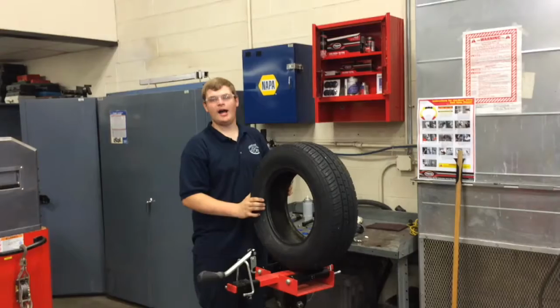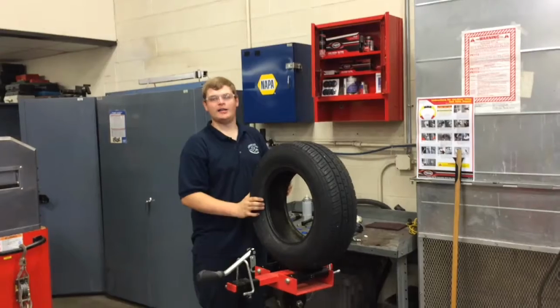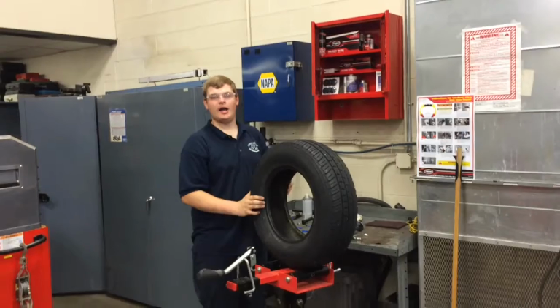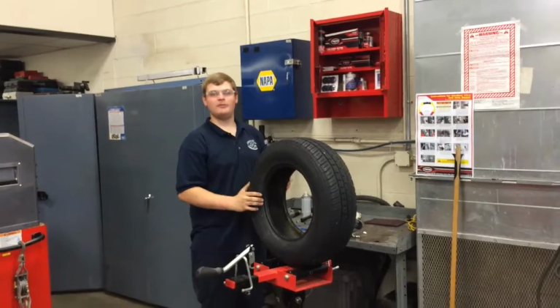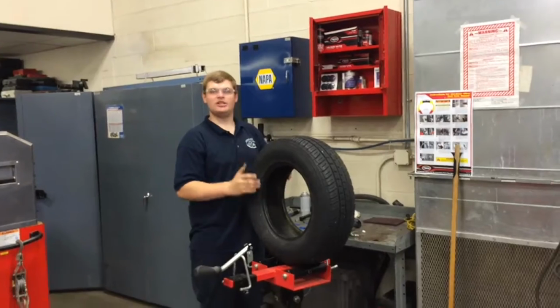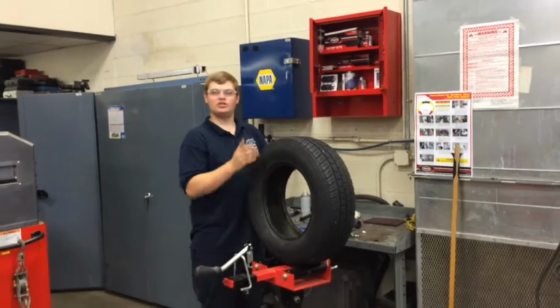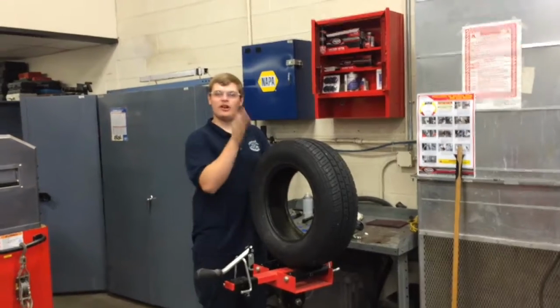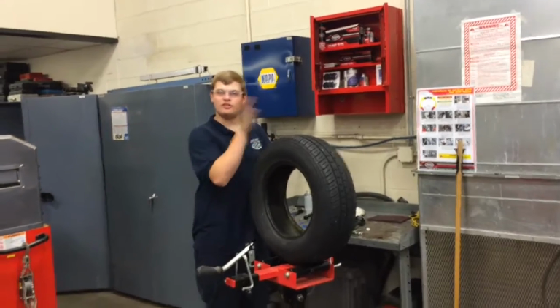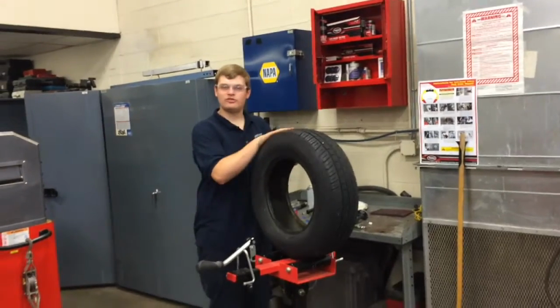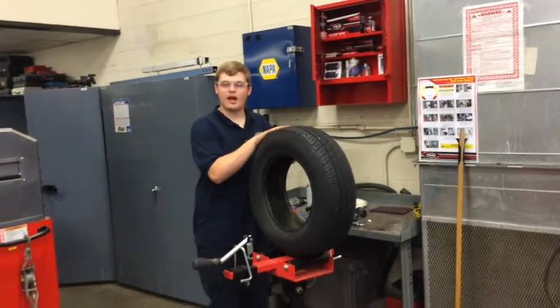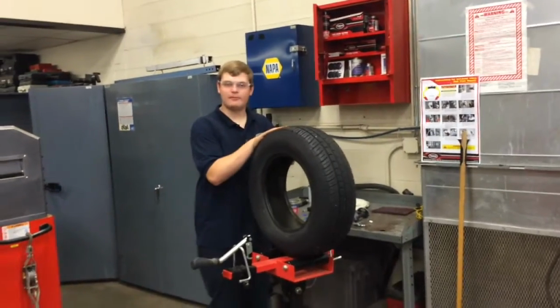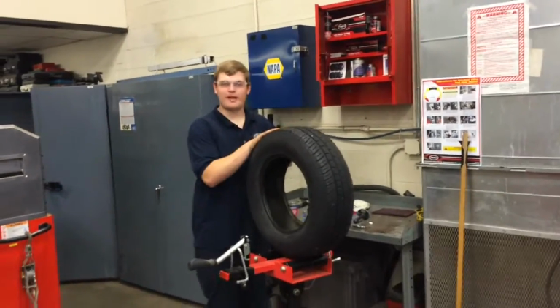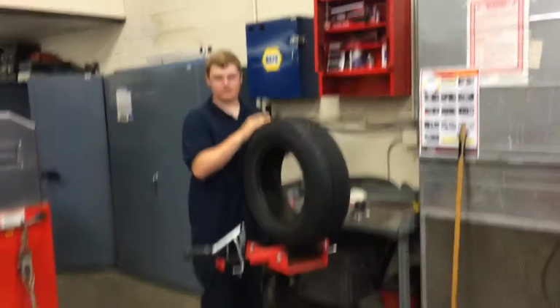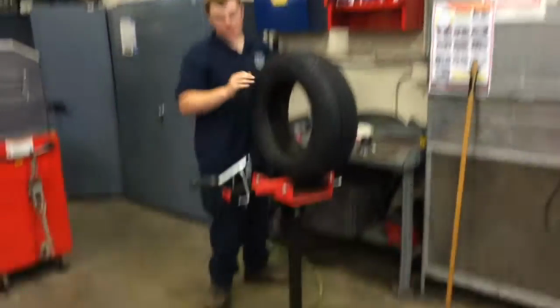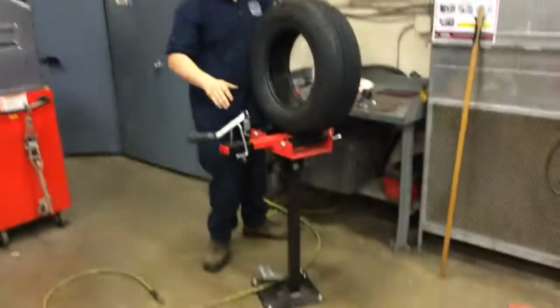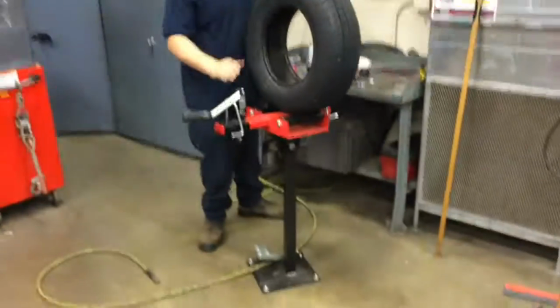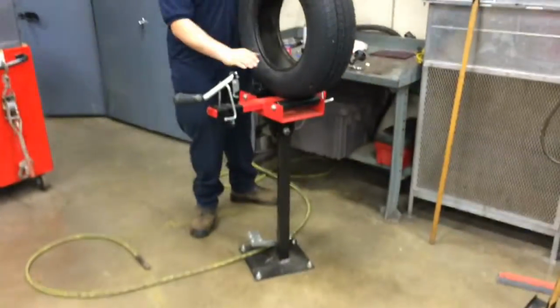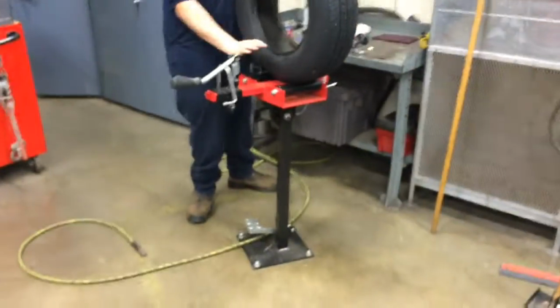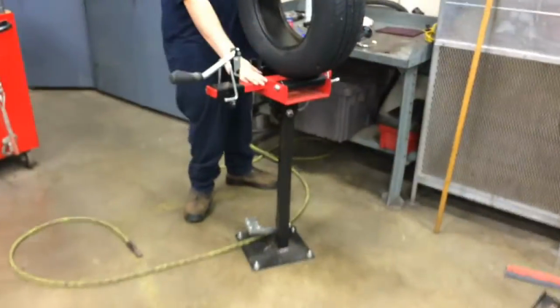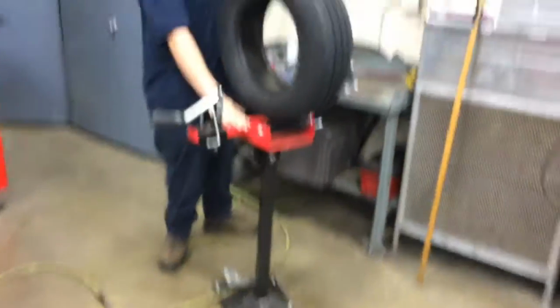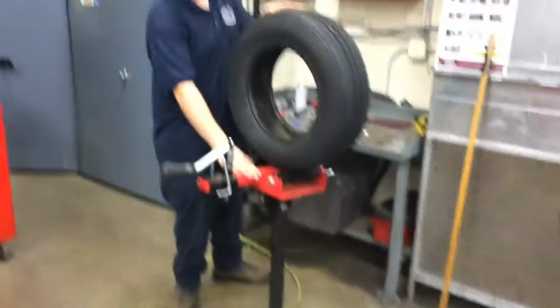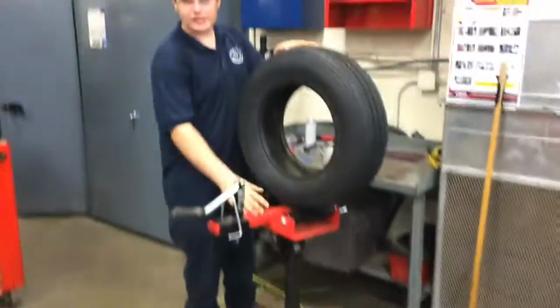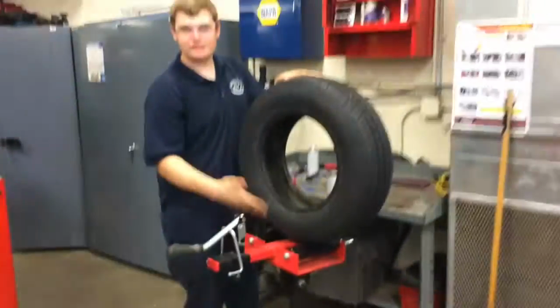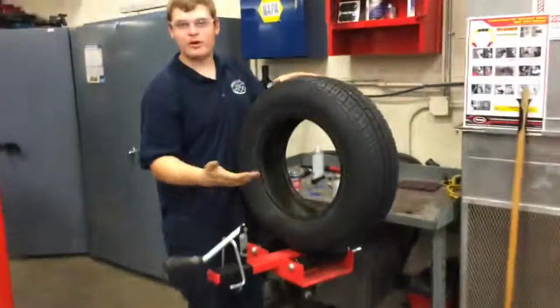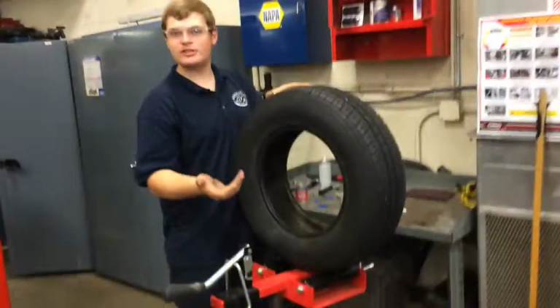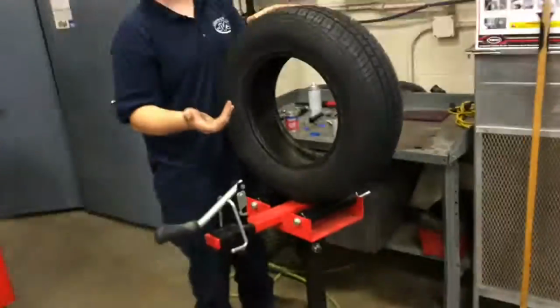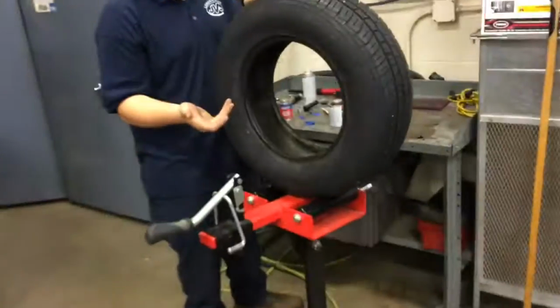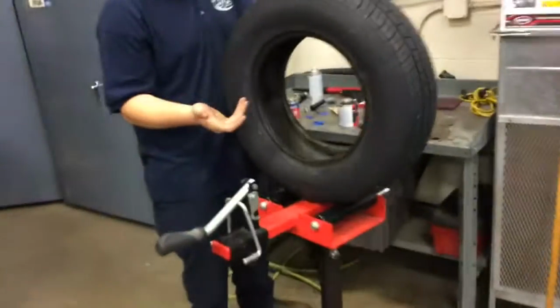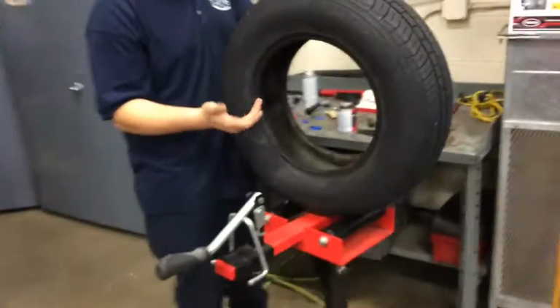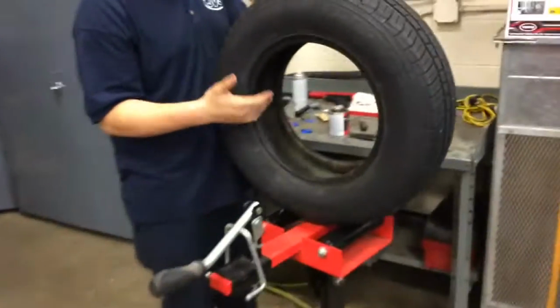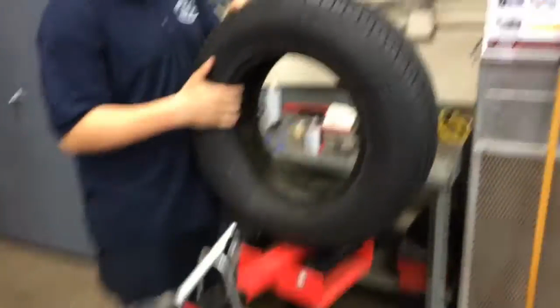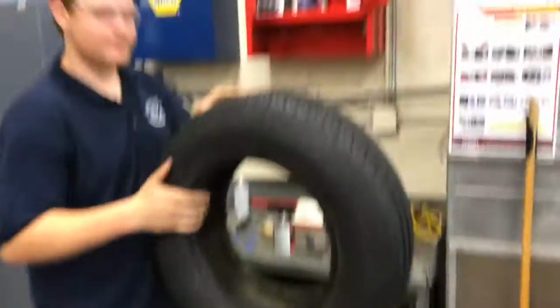Hi, I'm going to teach you how to do a tire patch. This is my stand — it's the most common in most shops.